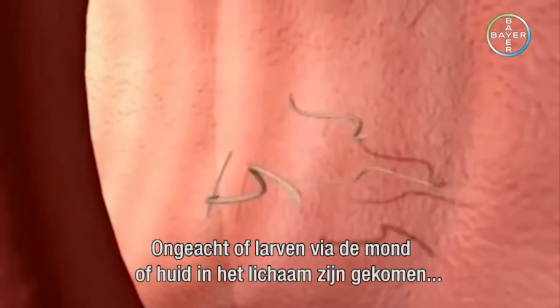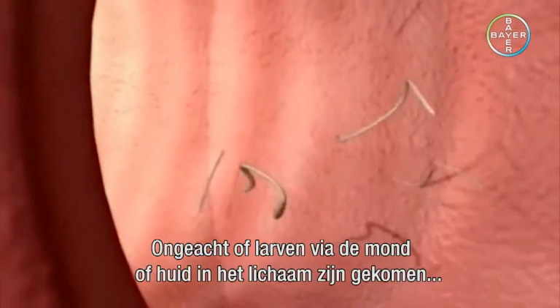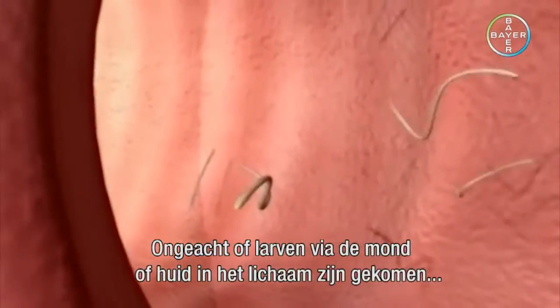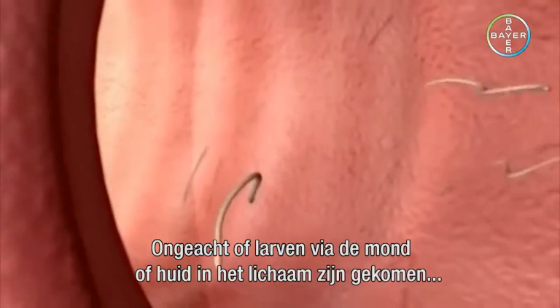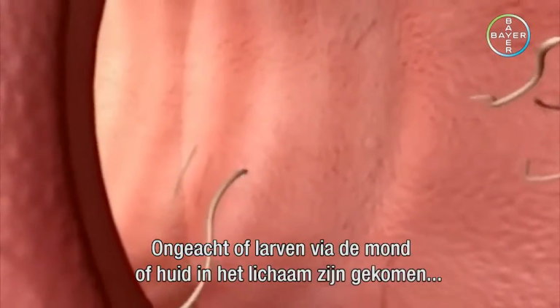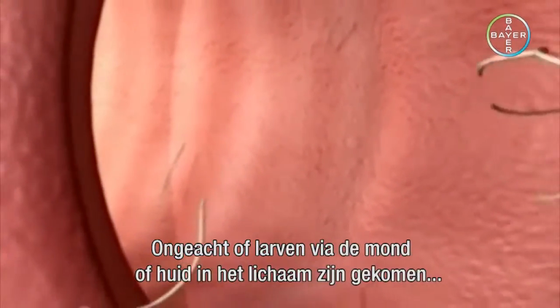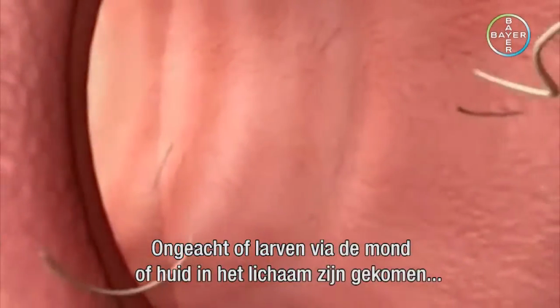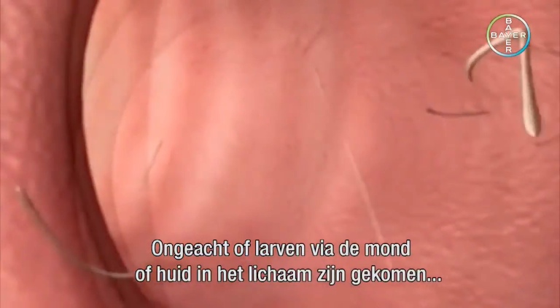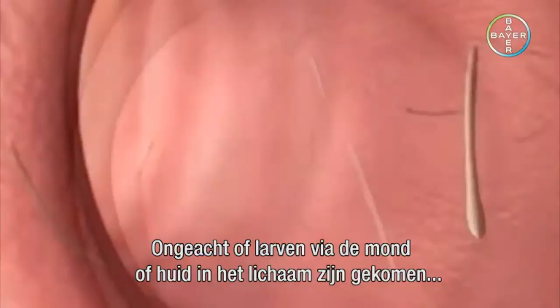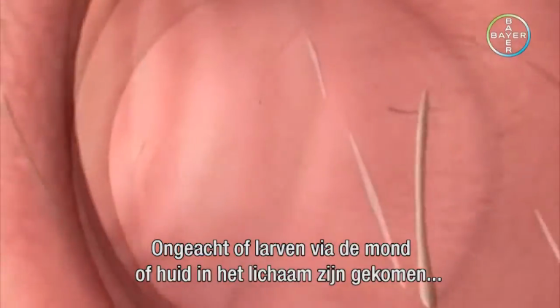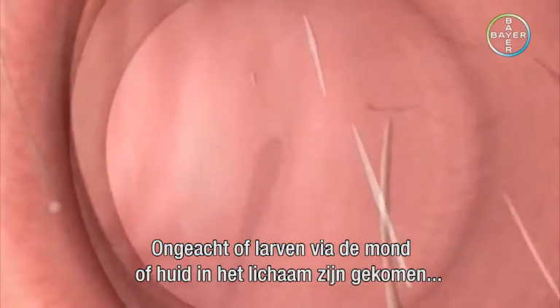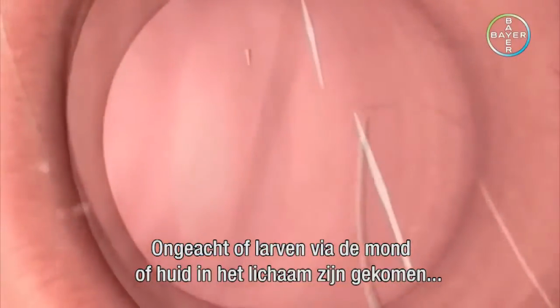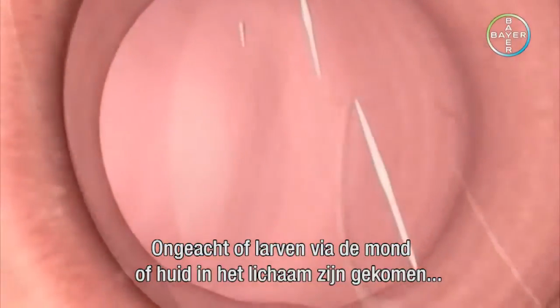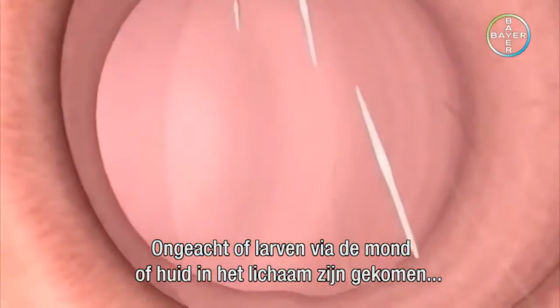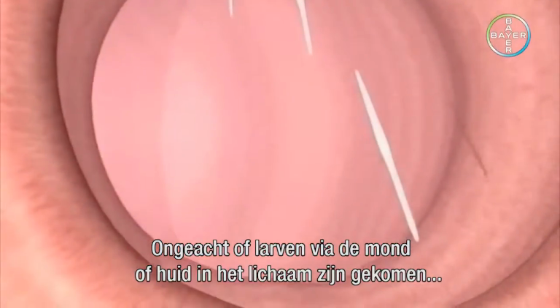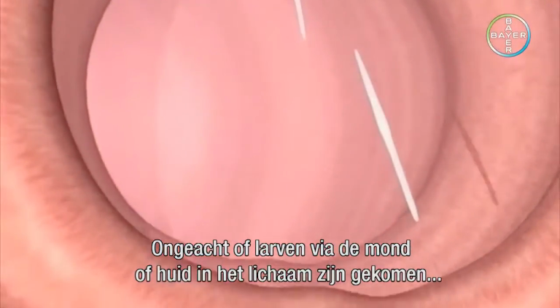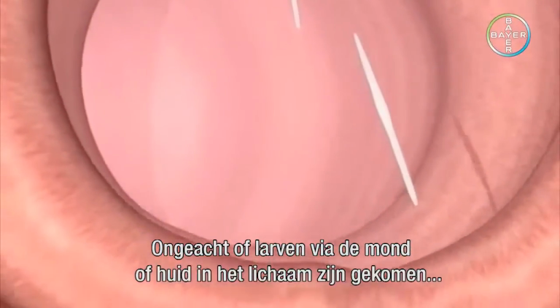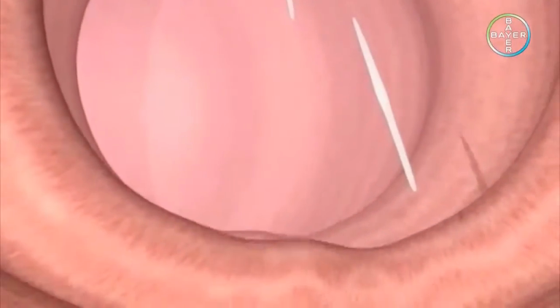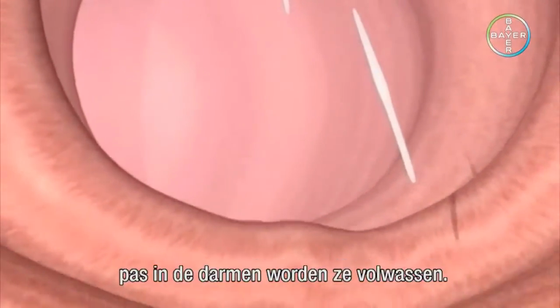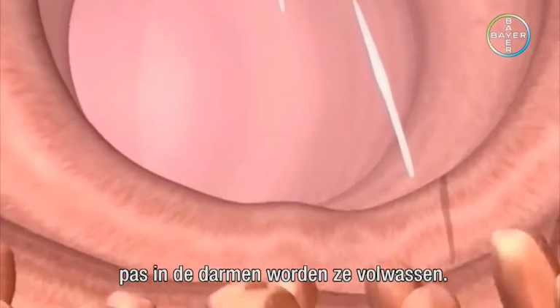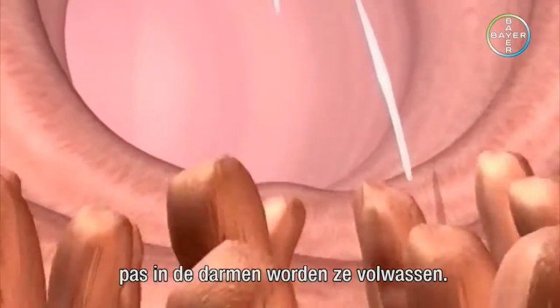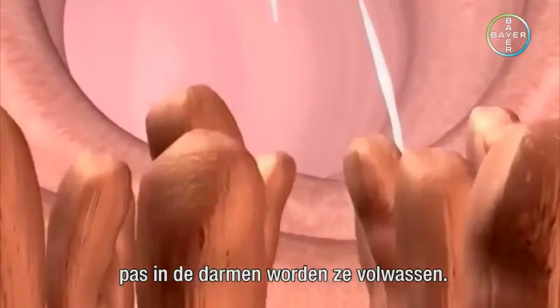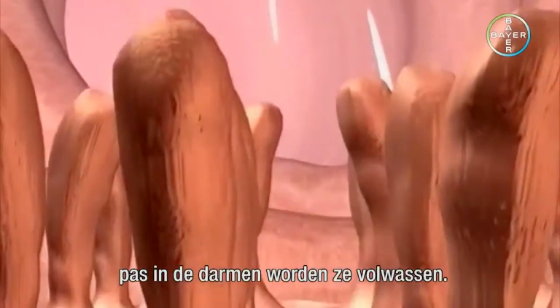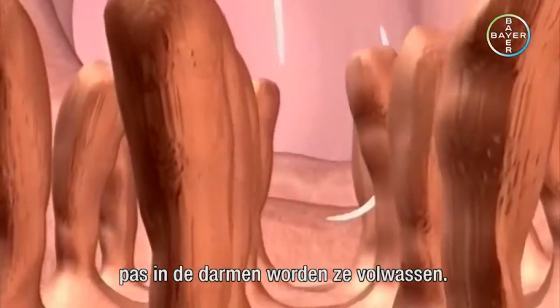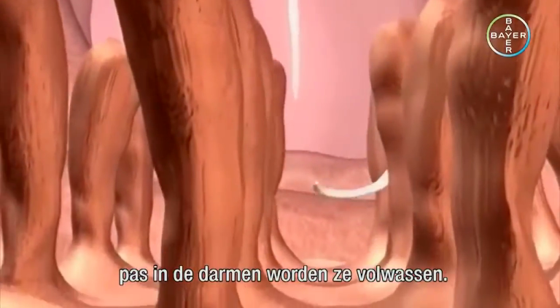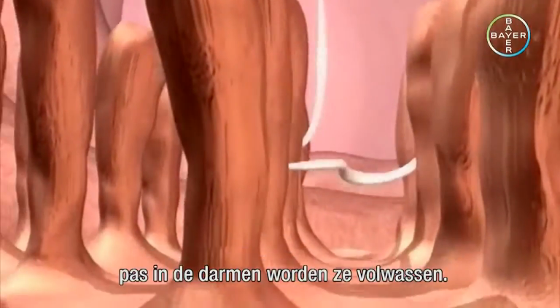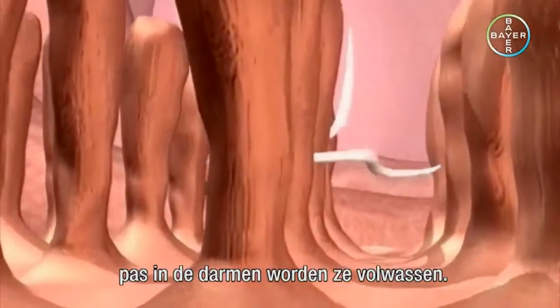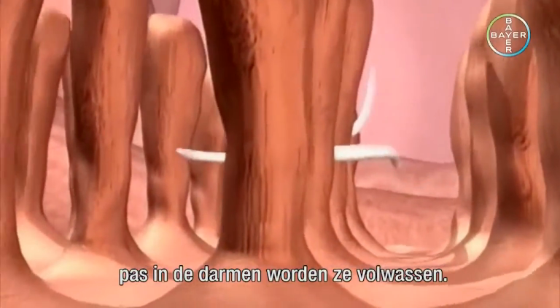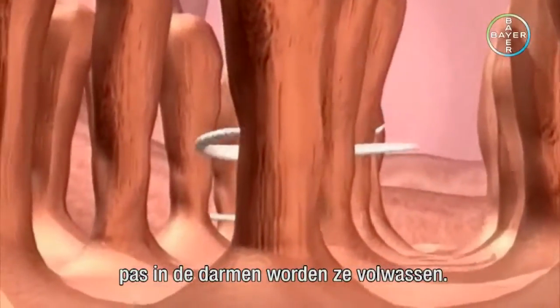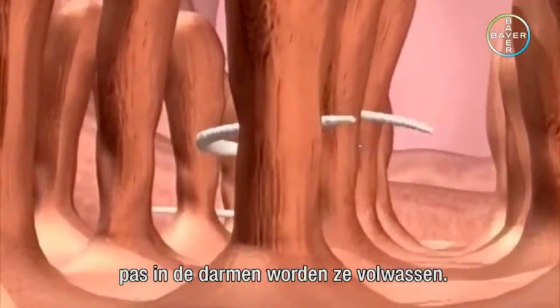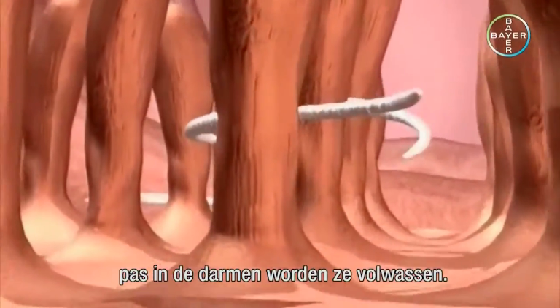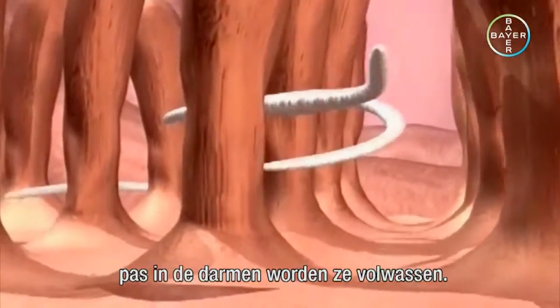Irrespective of whether the larvae have been introduced orally or percutaneously, they will not mature into adult worms until they have reached the intestine.